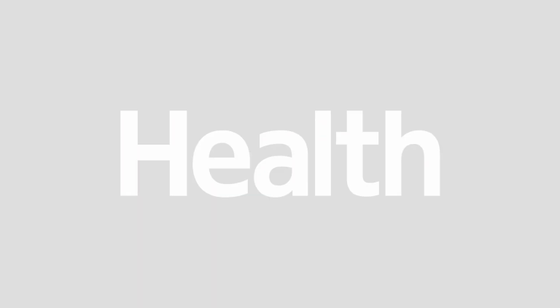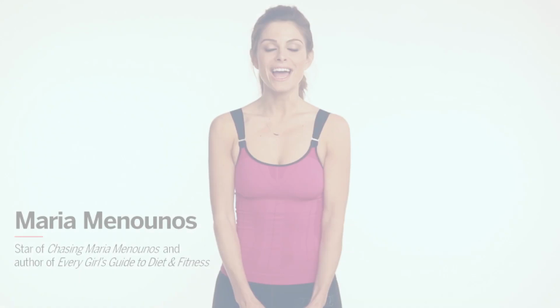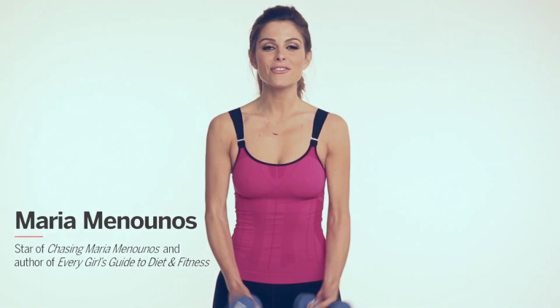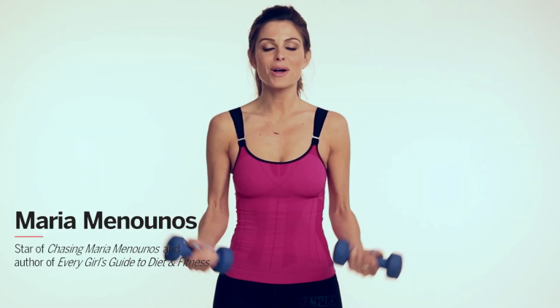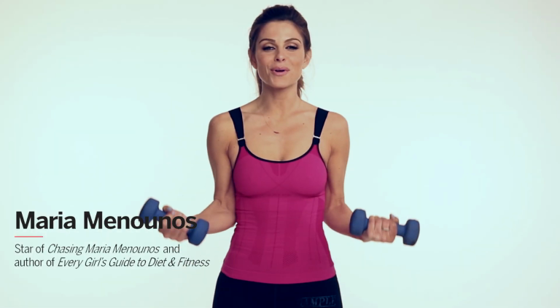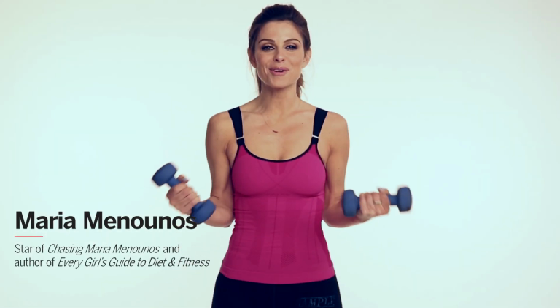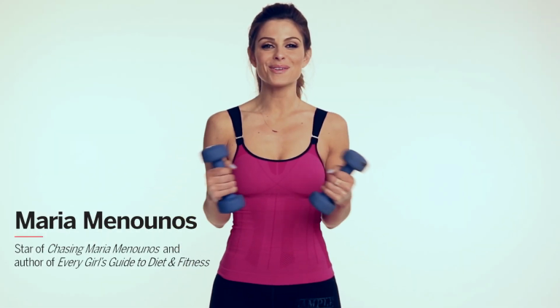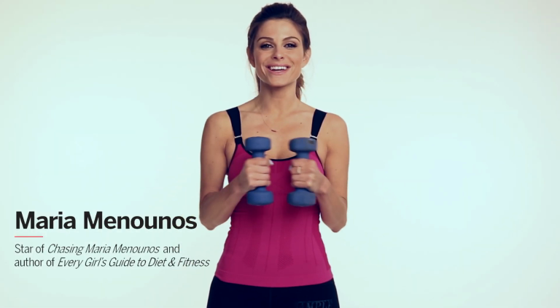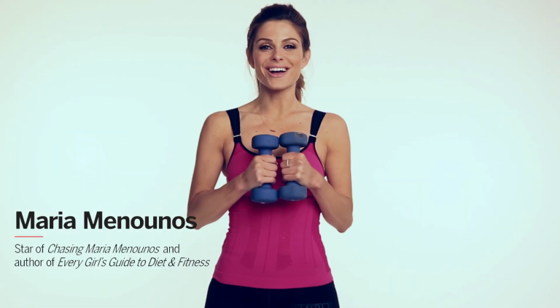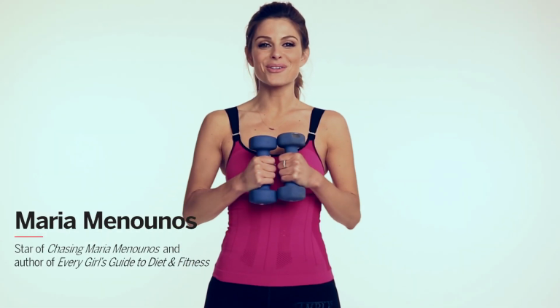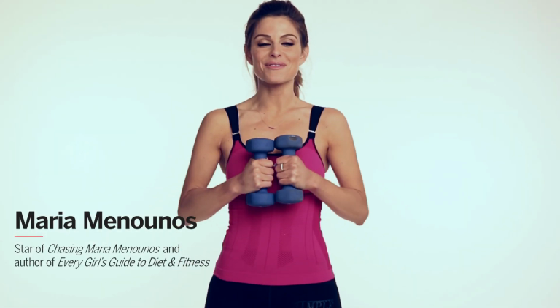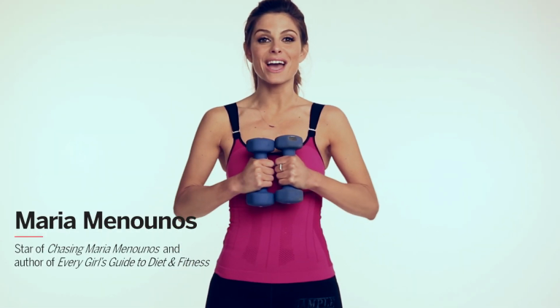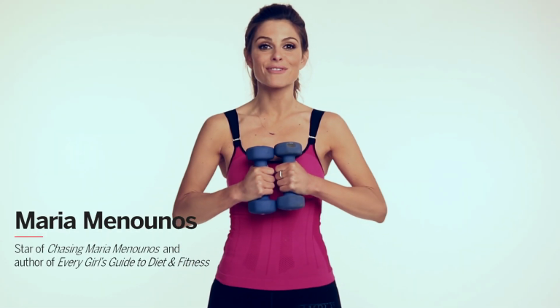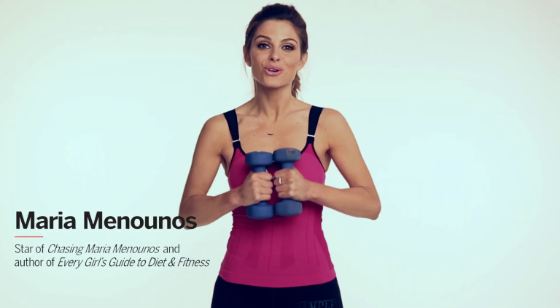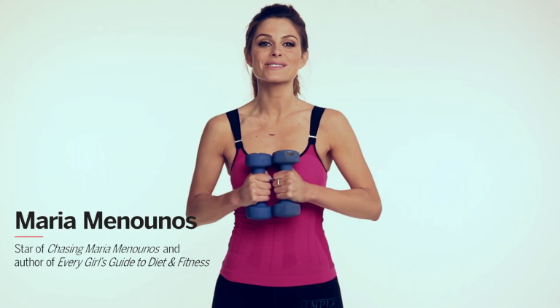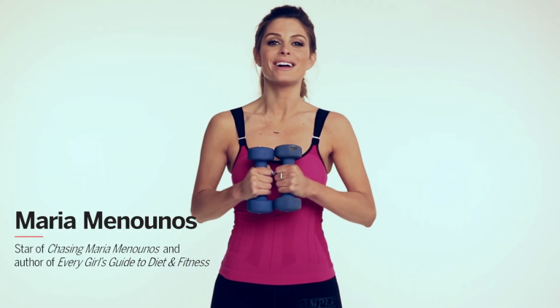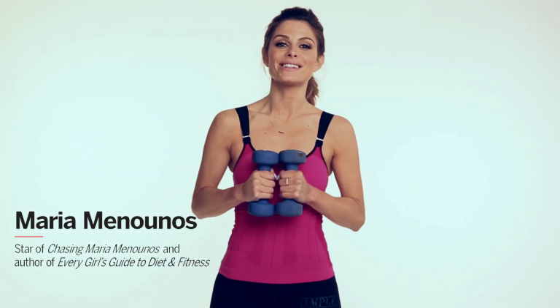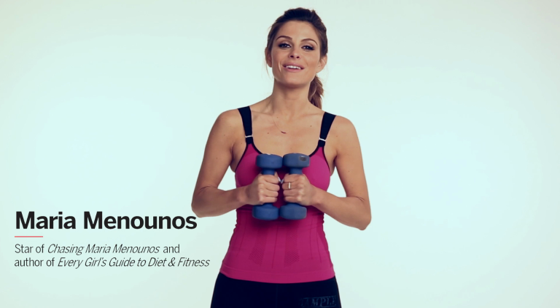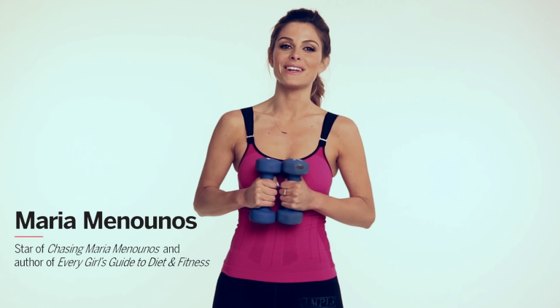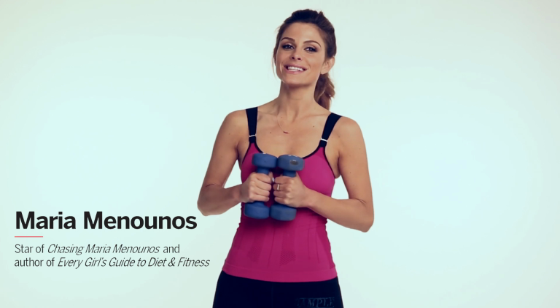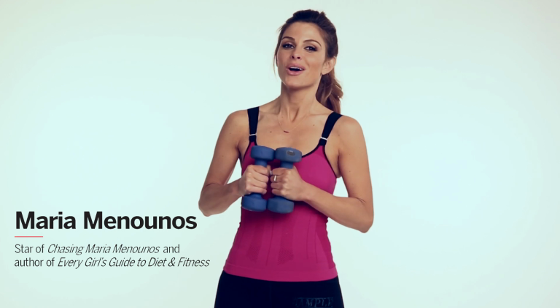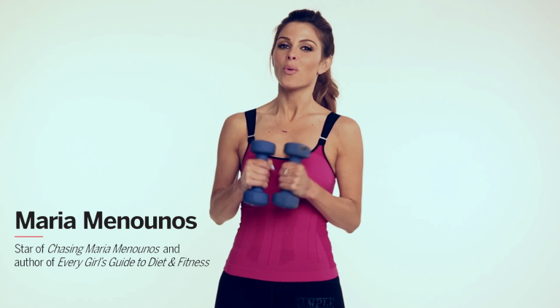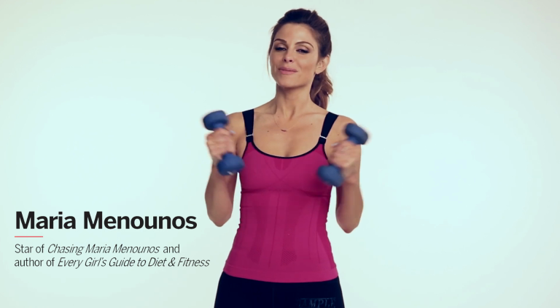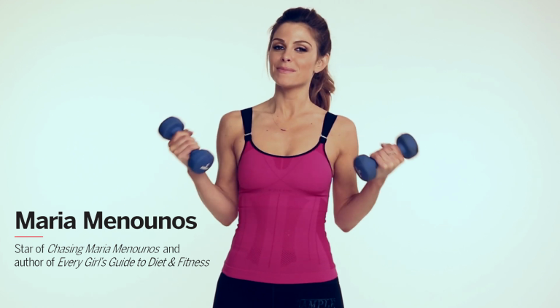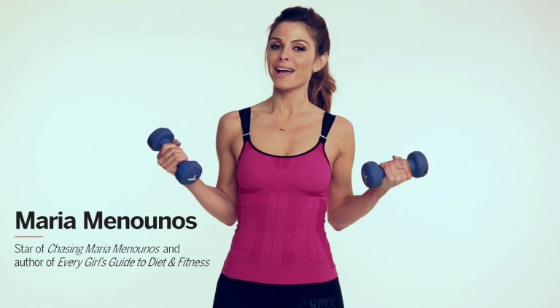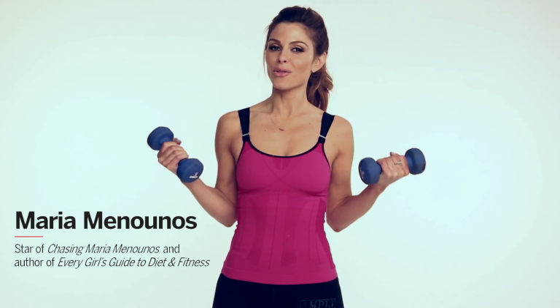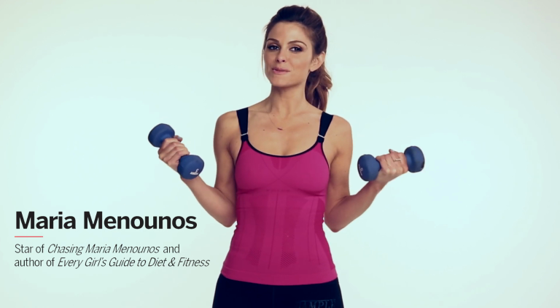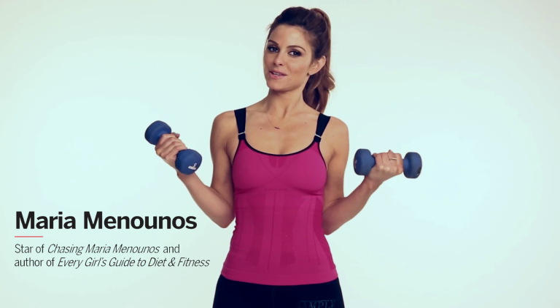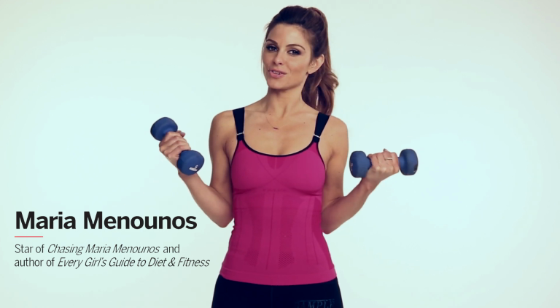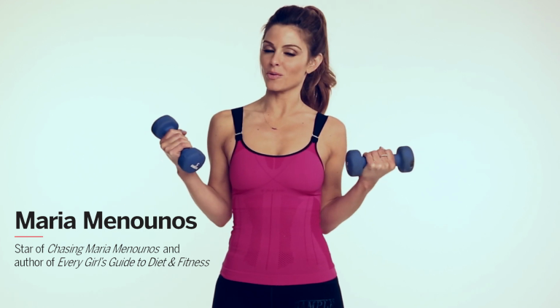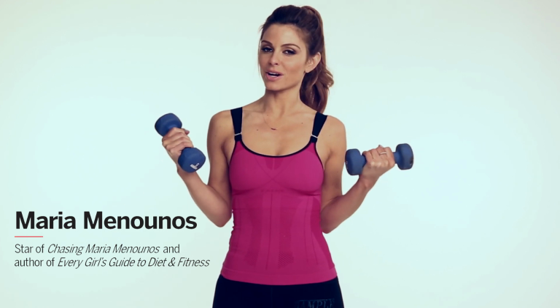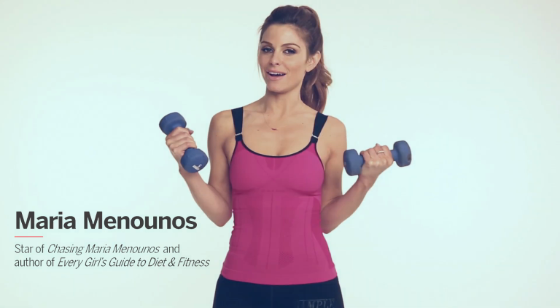Hey everyone, Maria Menounos here, author of the Every Girl's Guide to Diet and Fitness. Welcome to my health speed circuit workout.